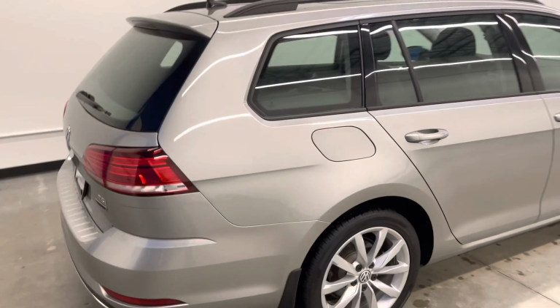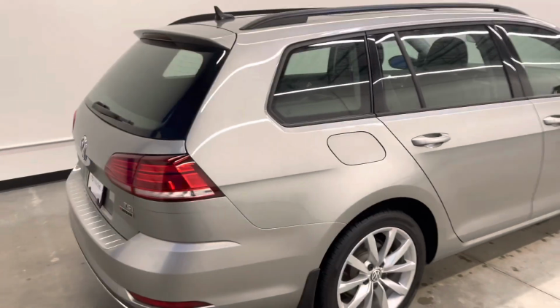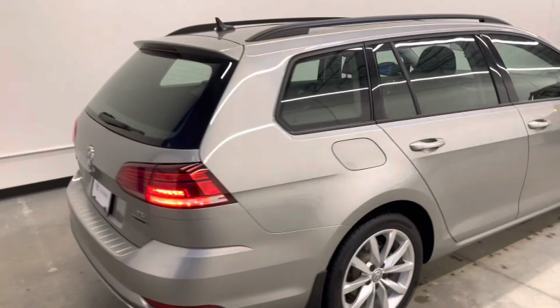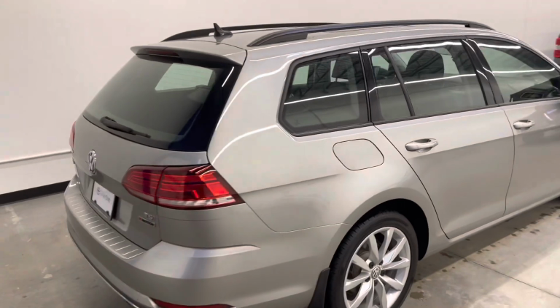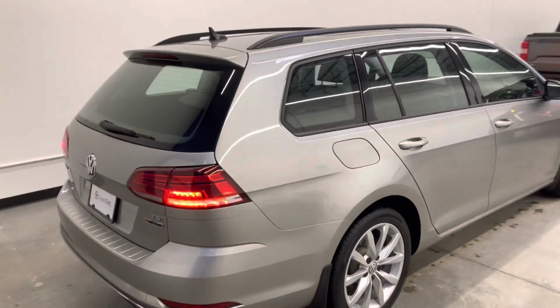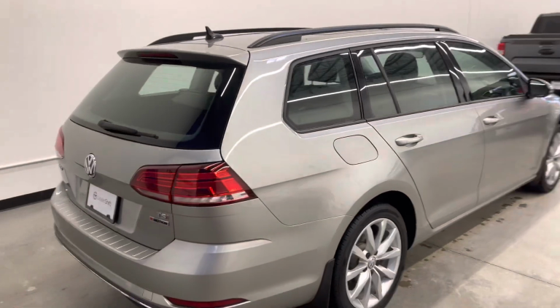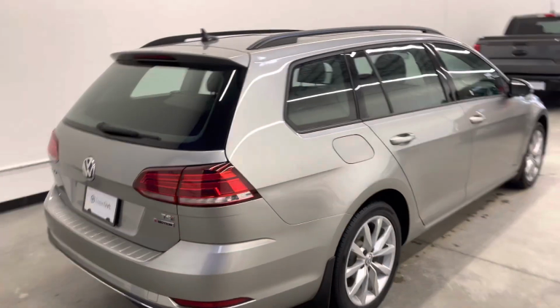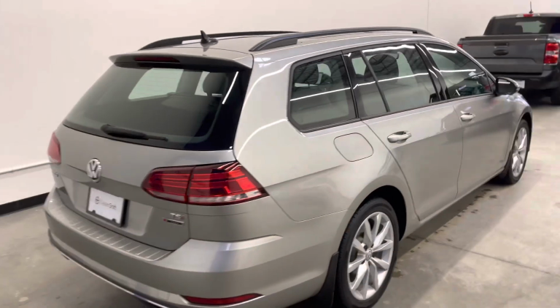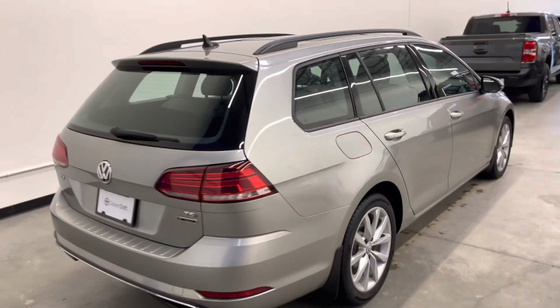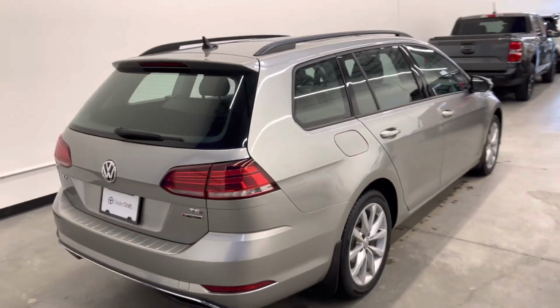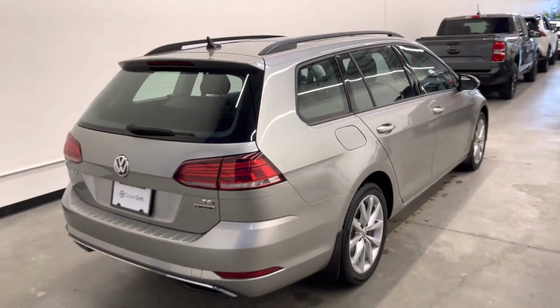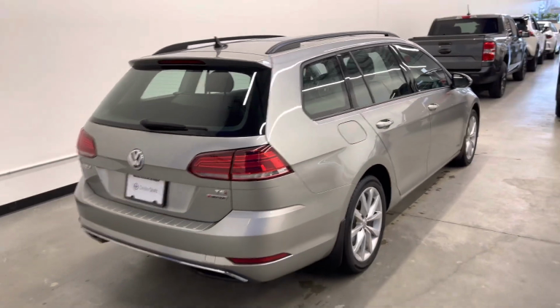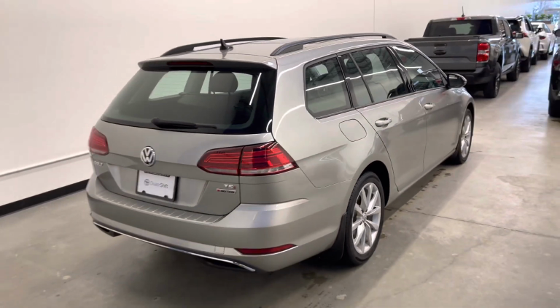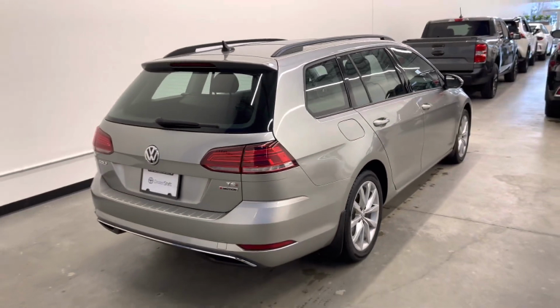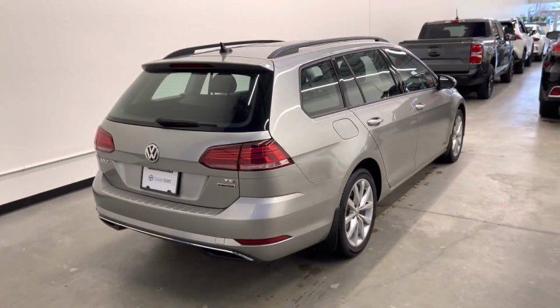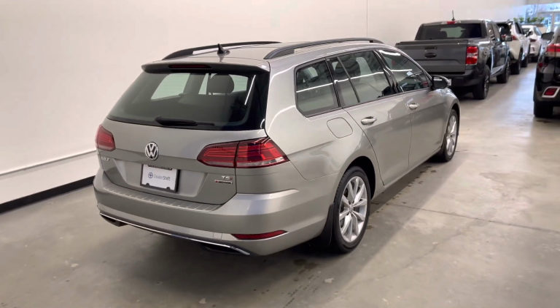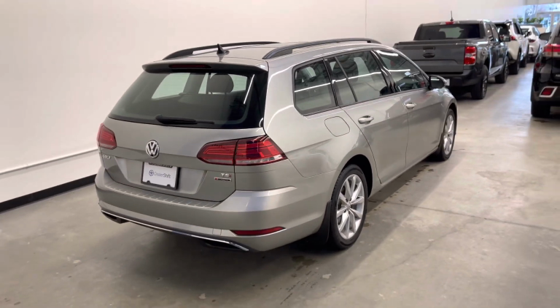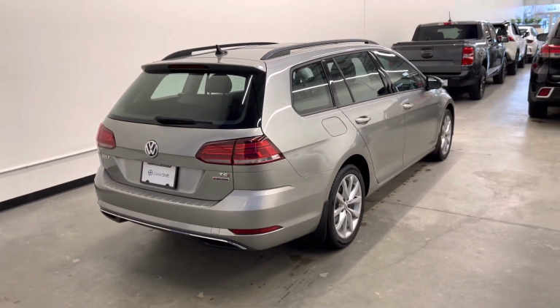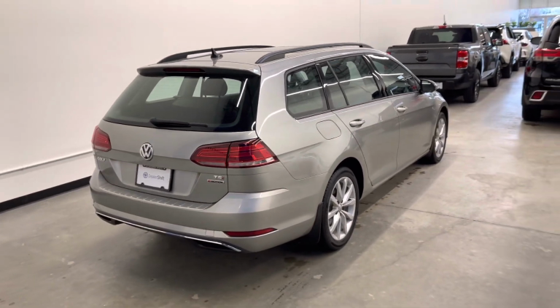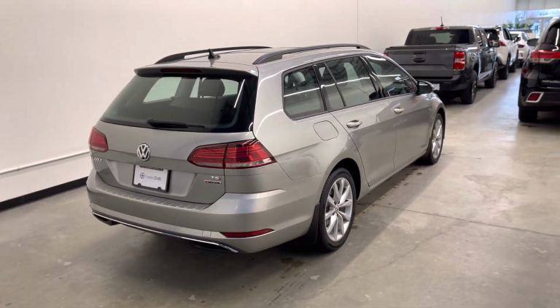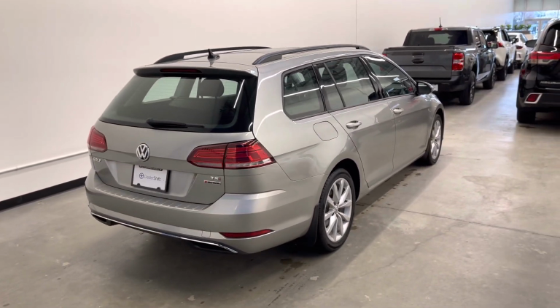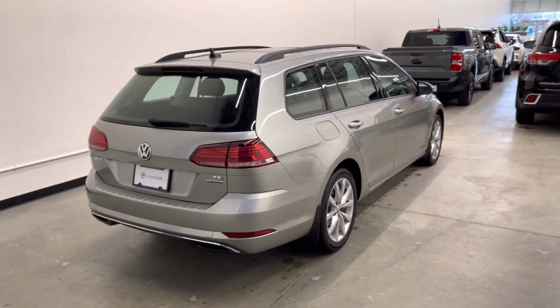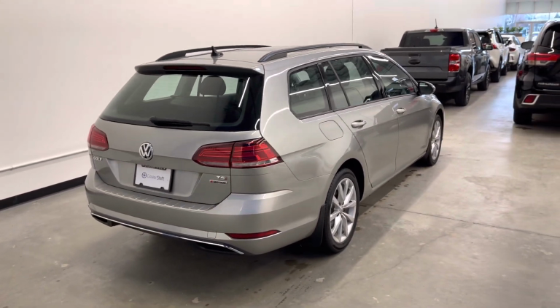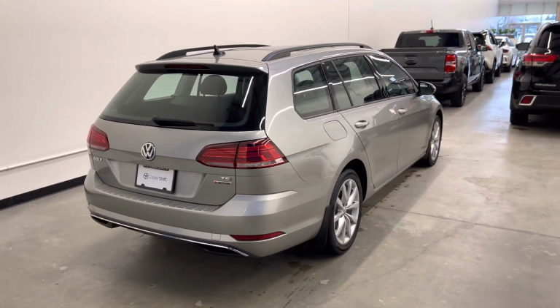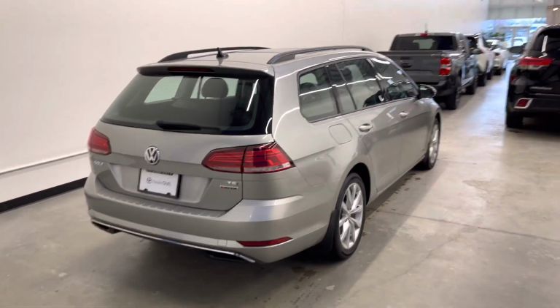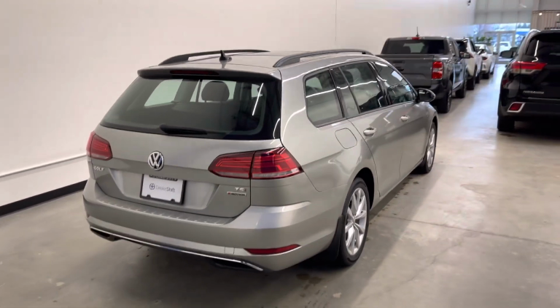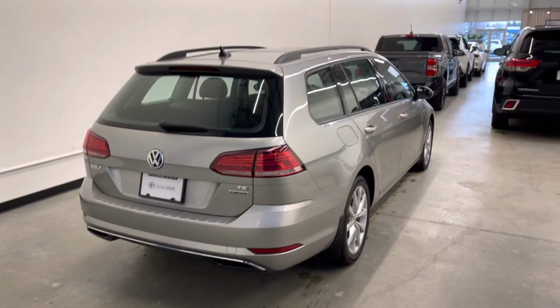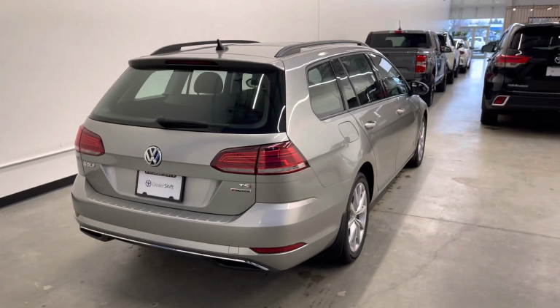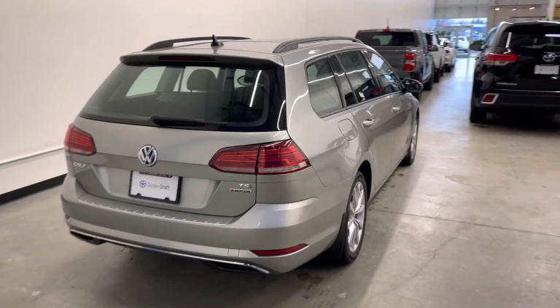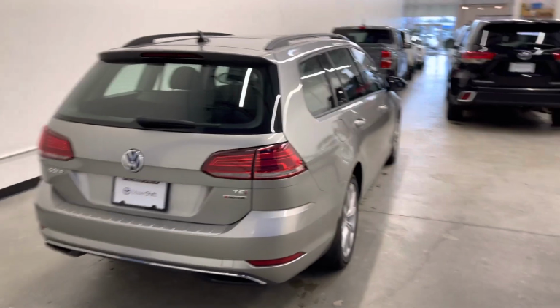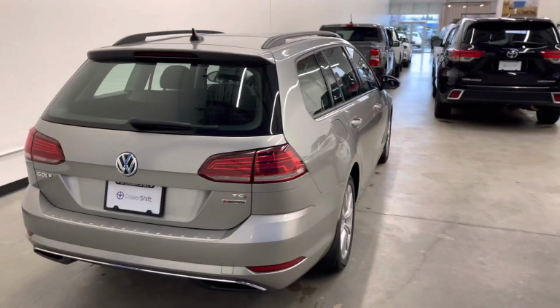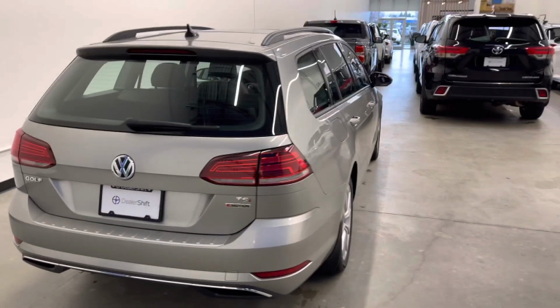We have two sets of original keys. This vehicle is just safety inspected and detailed and is take-home ready.